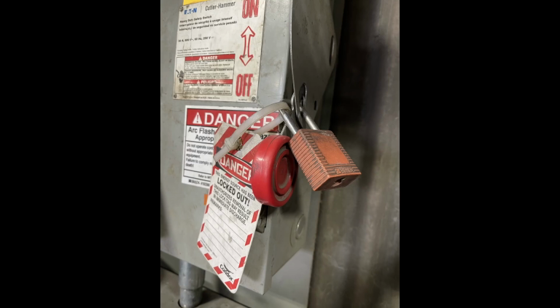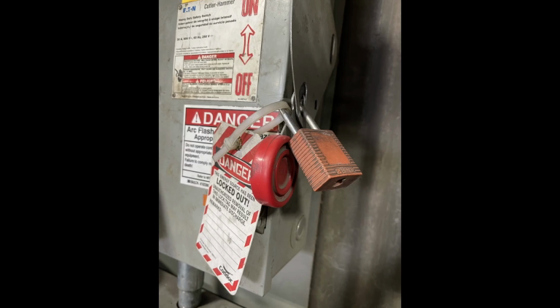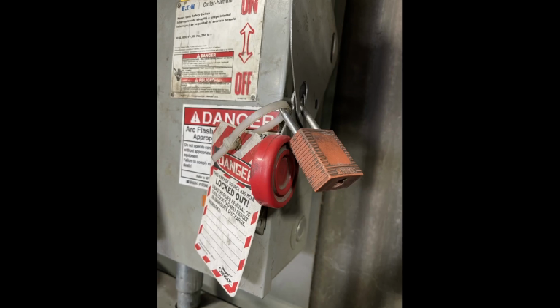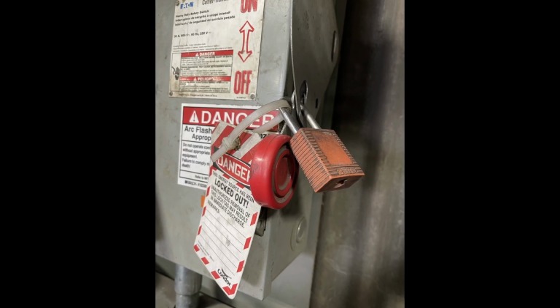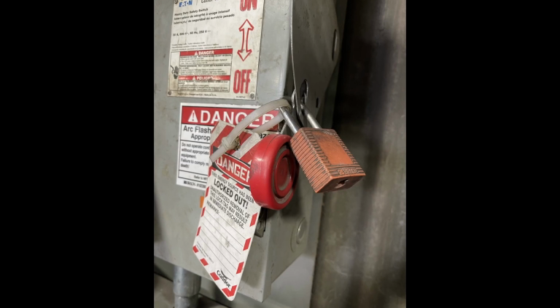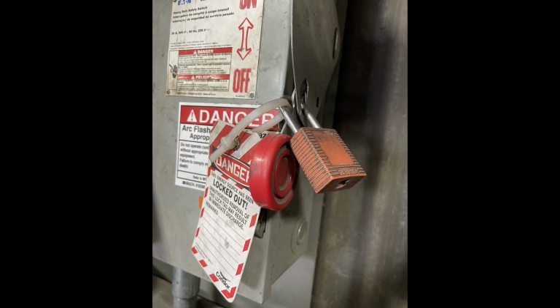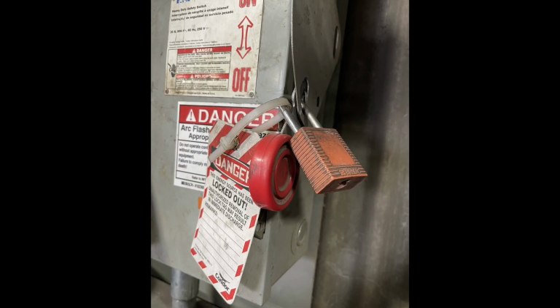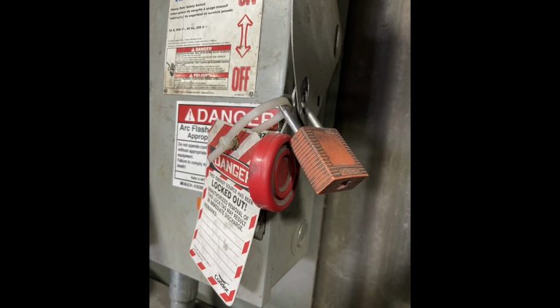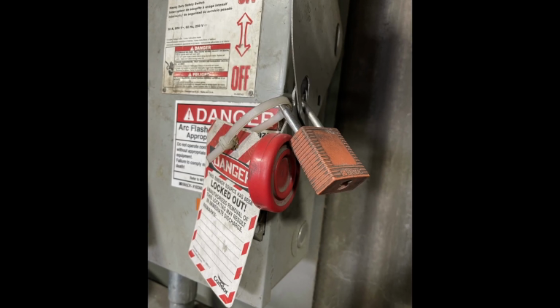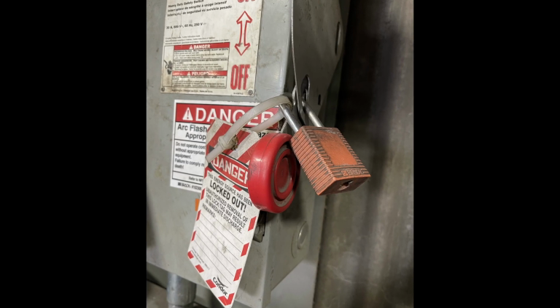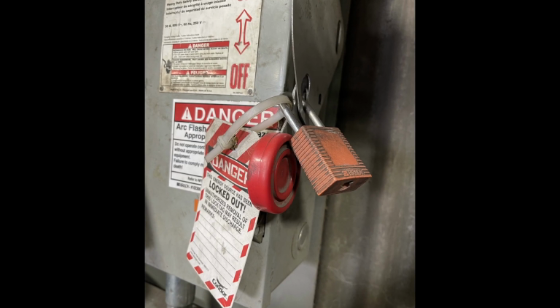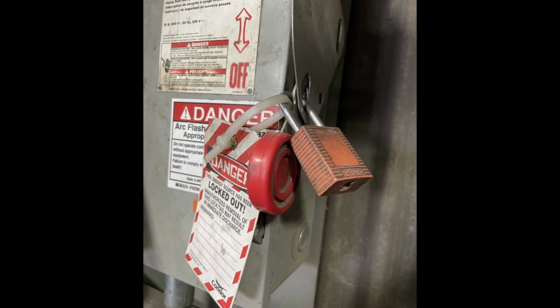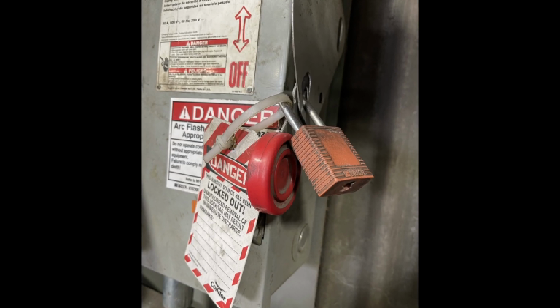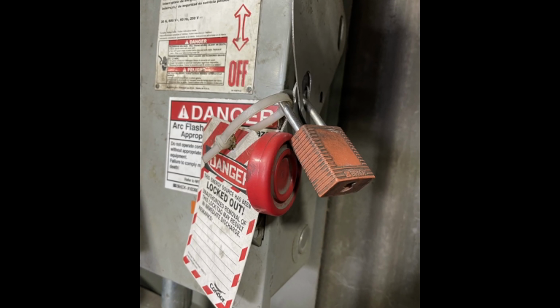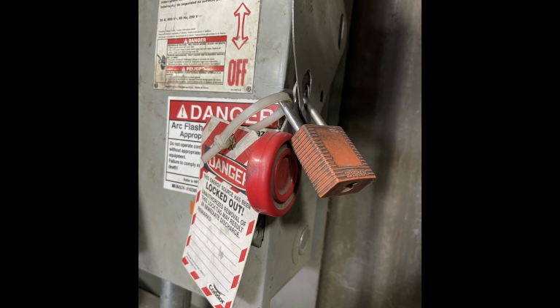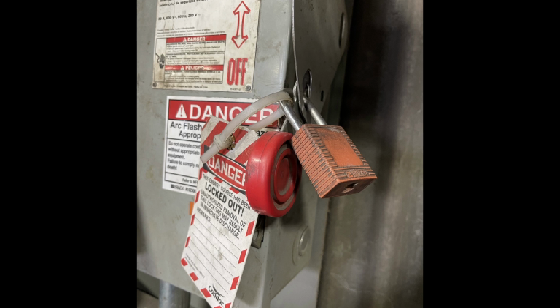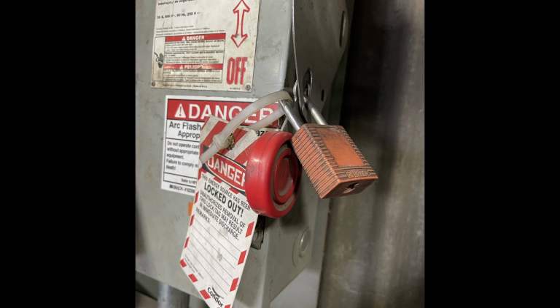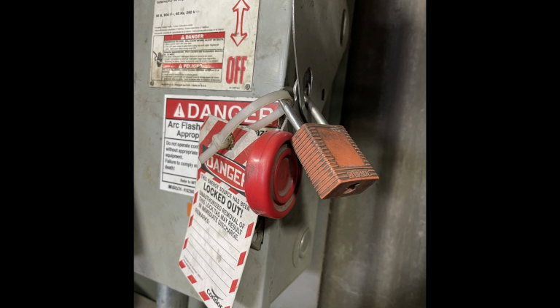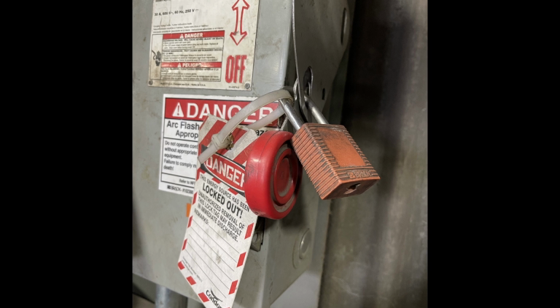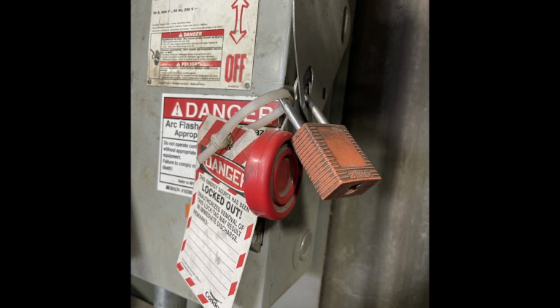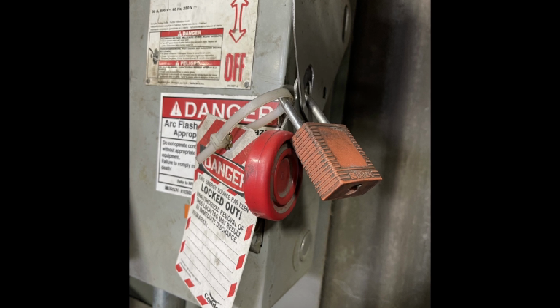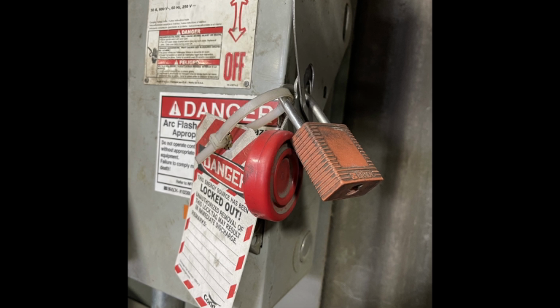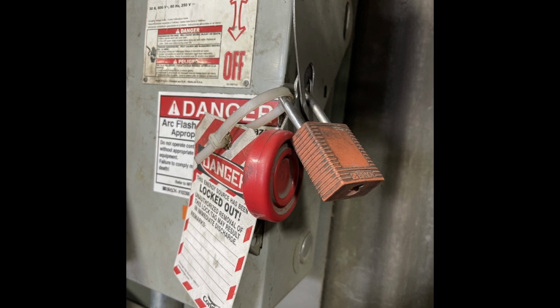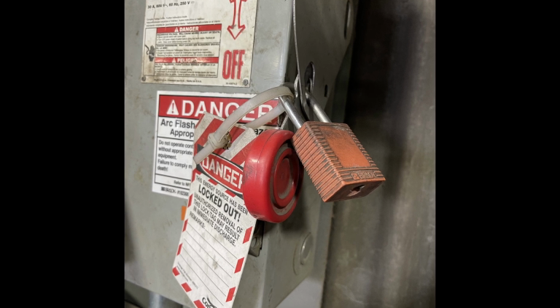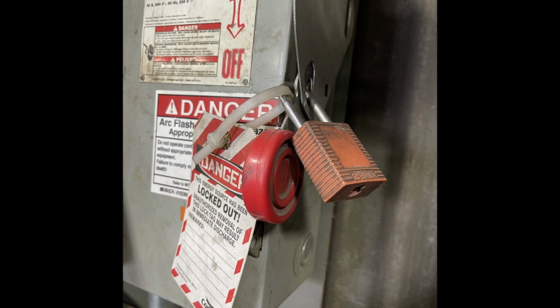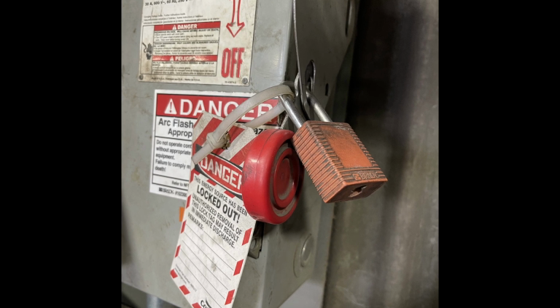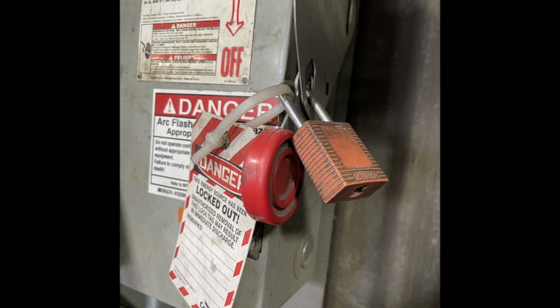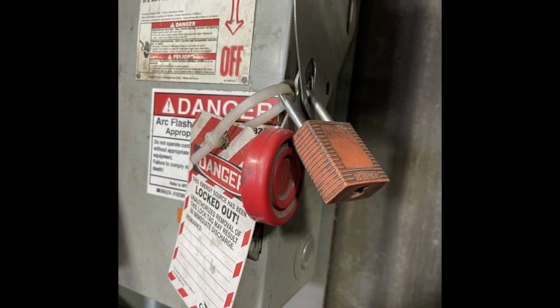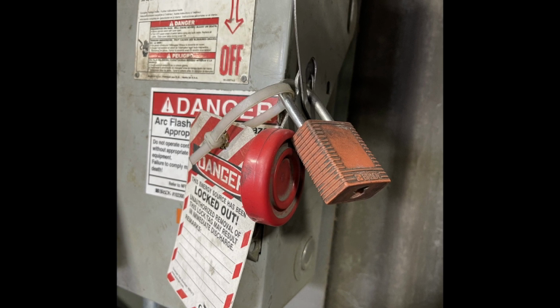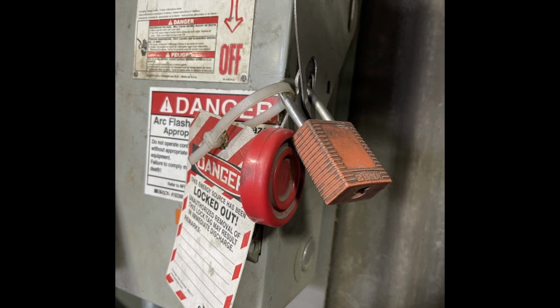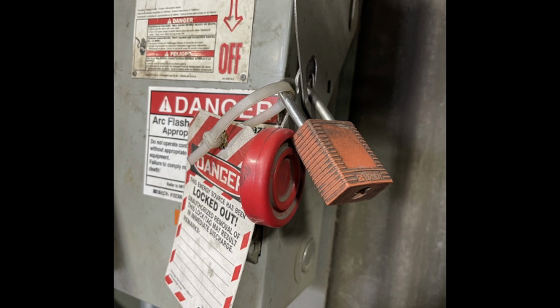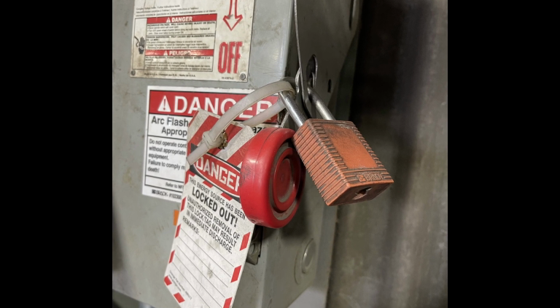Step 1. Lock out and tag out power to the screw conveyor to ensure the screw cannot rotate during maintenance.